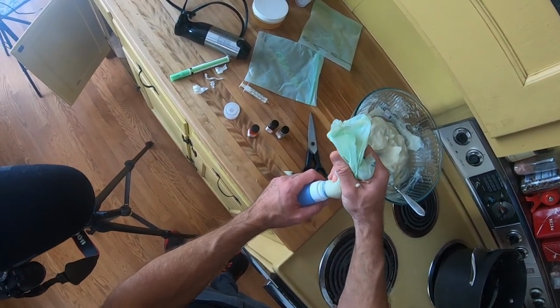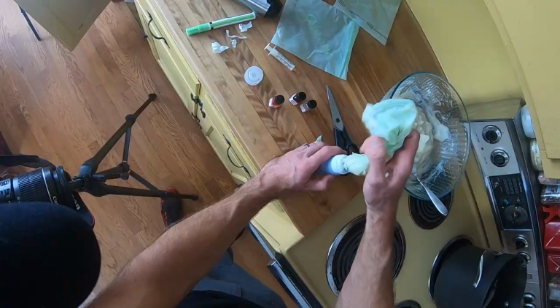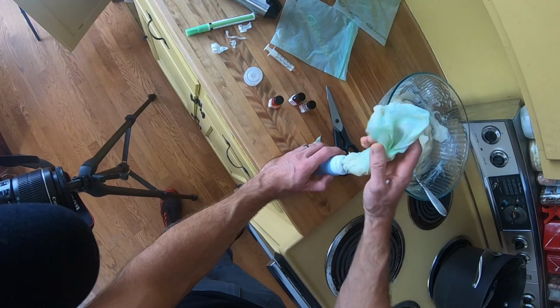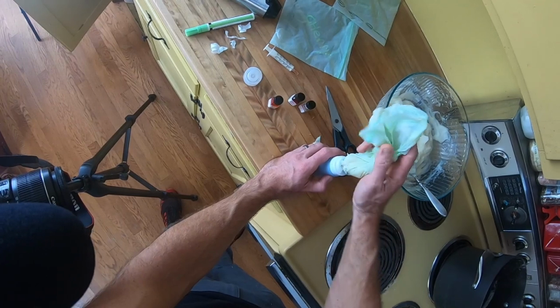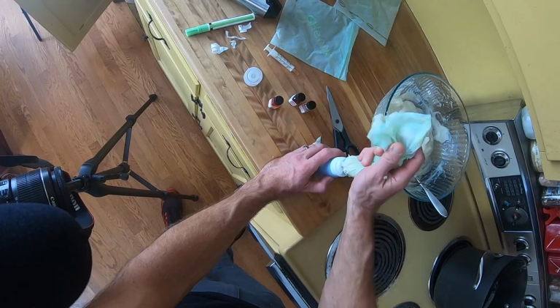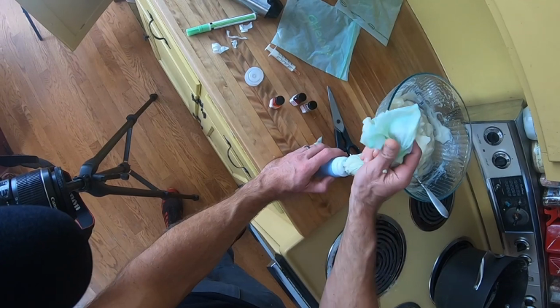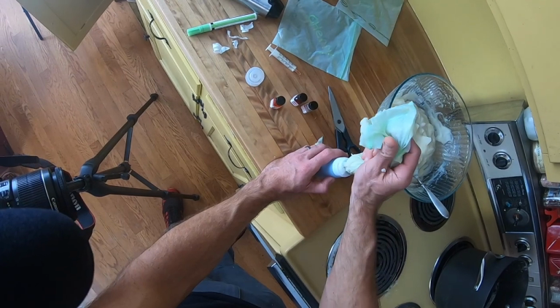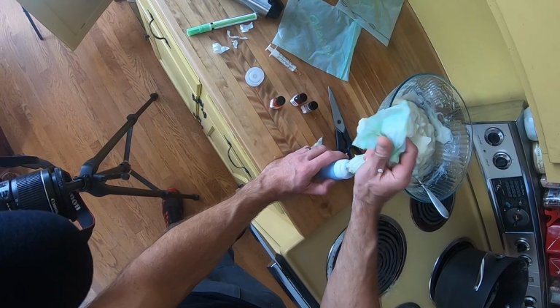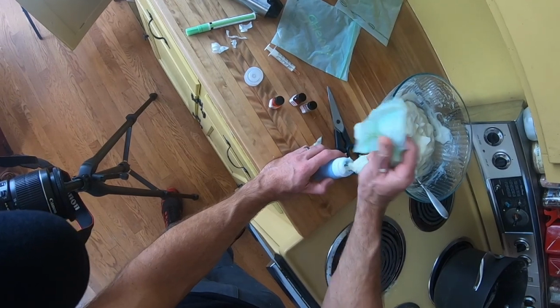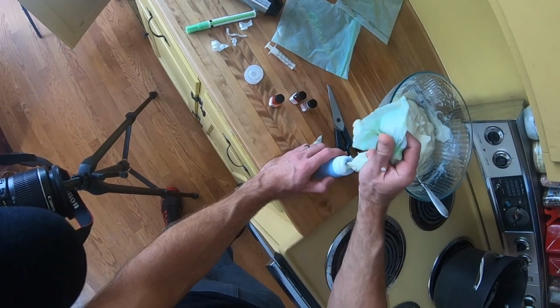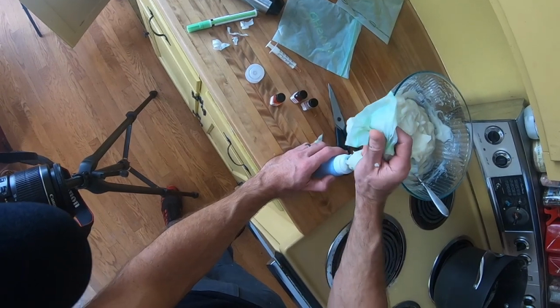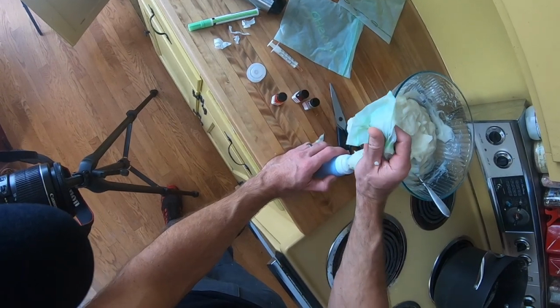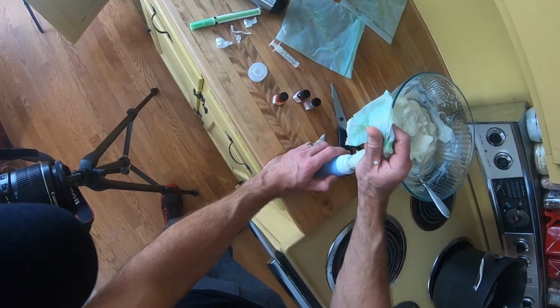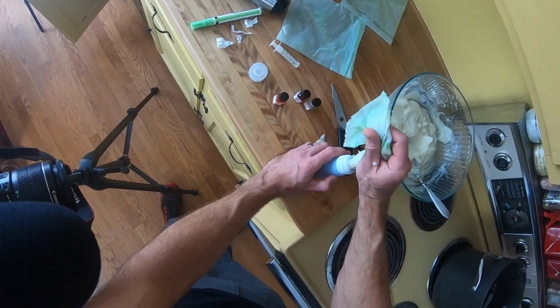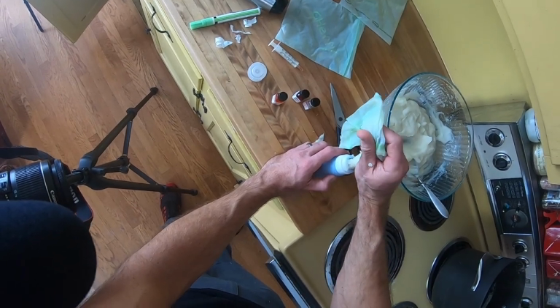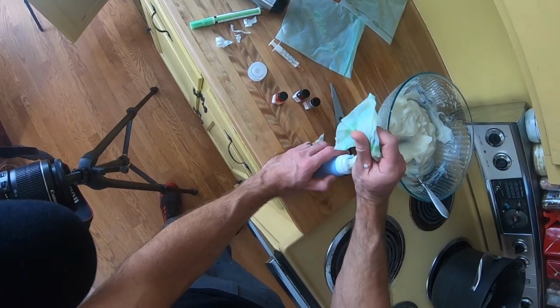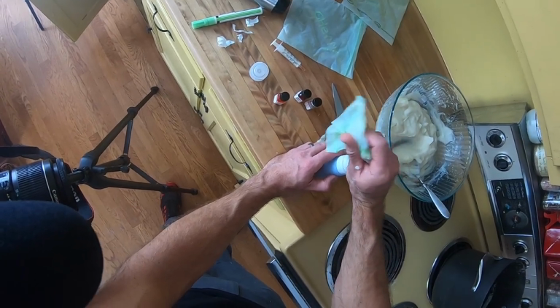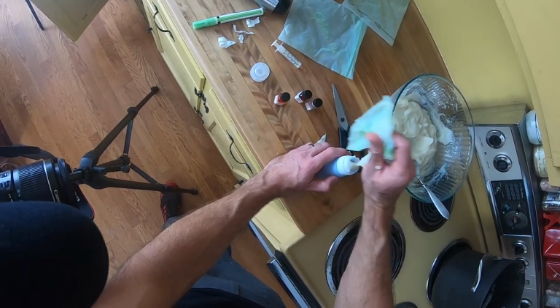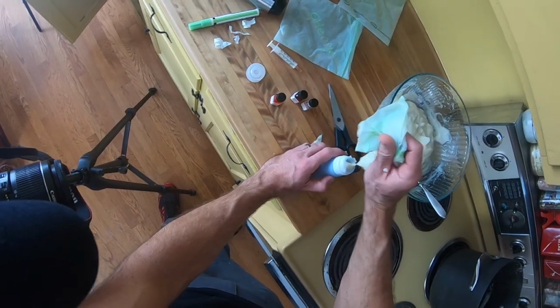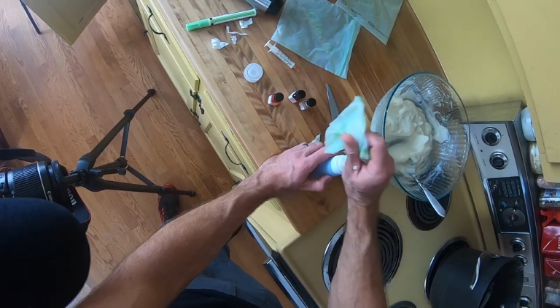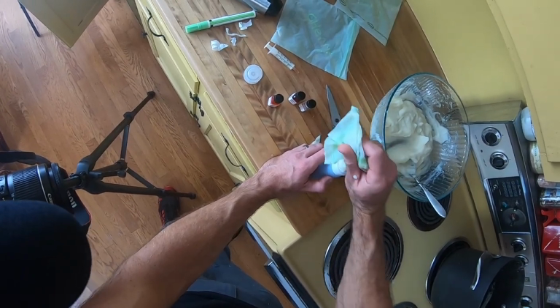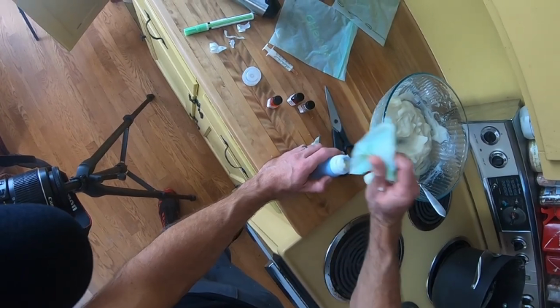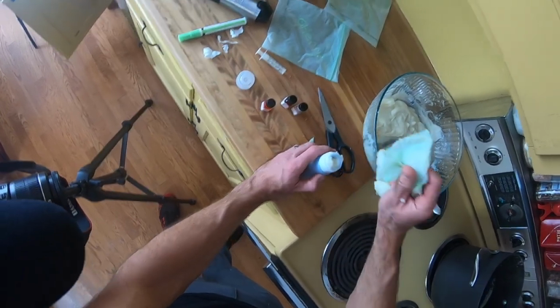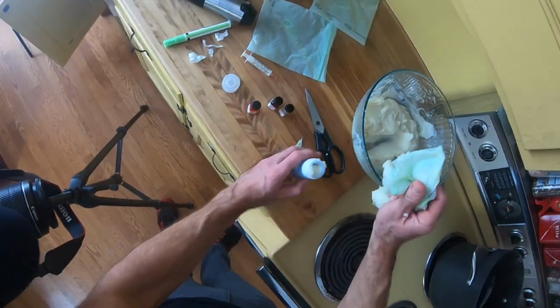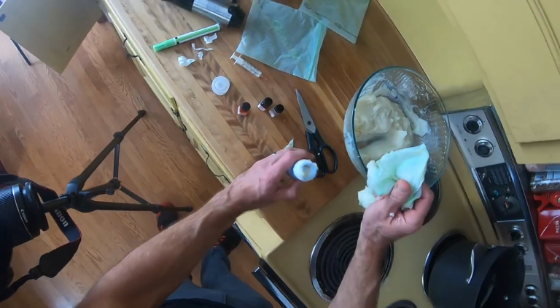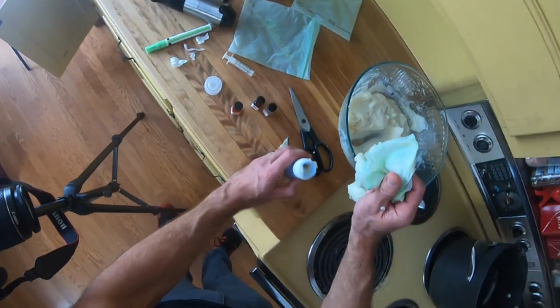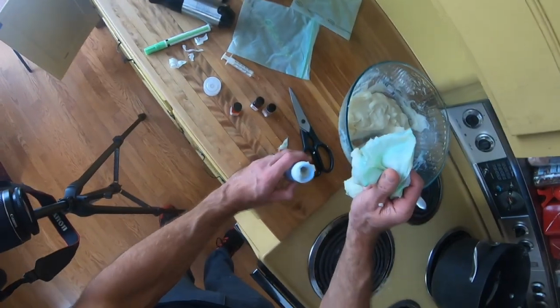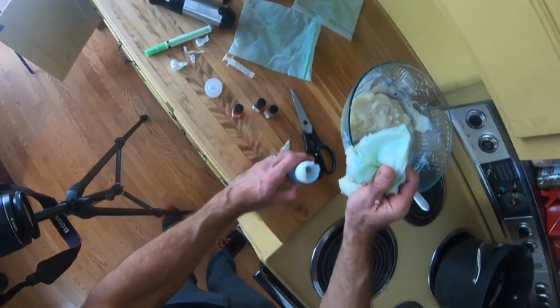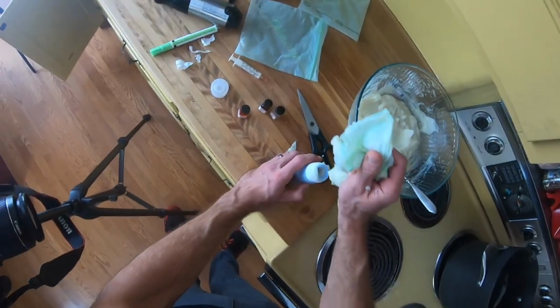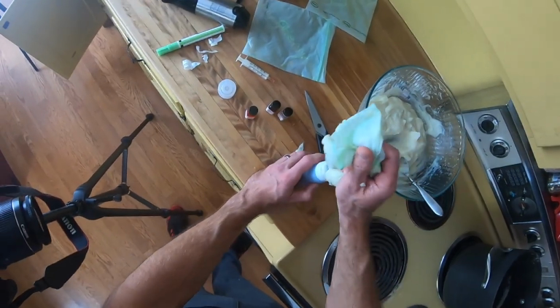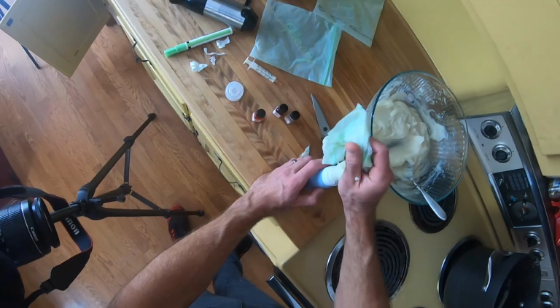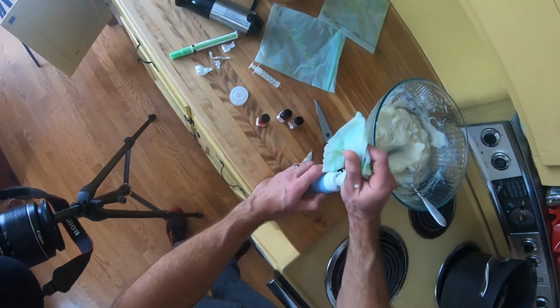I would also cut the ends of these bags very, very, very small because it gets pretty messy pretty quick.